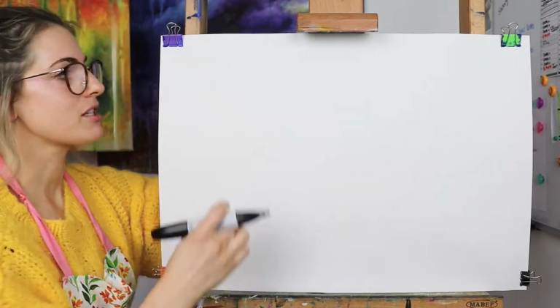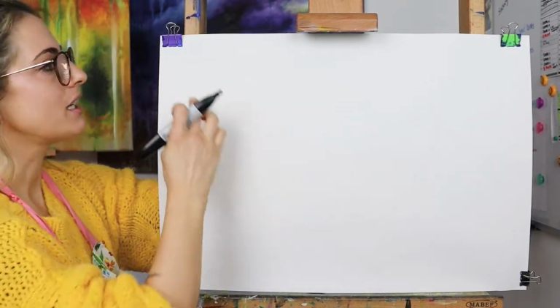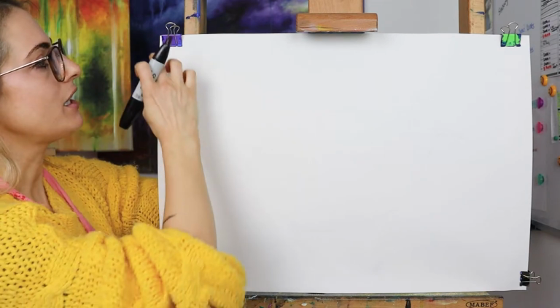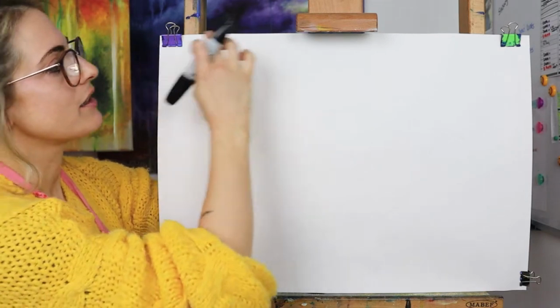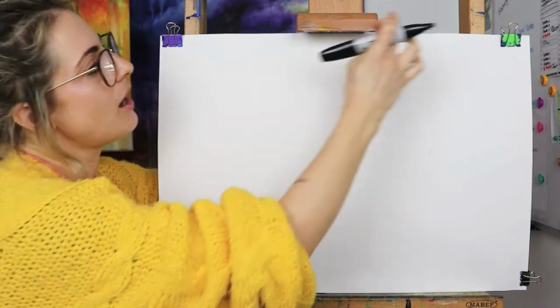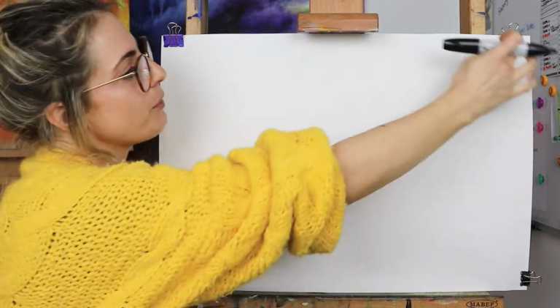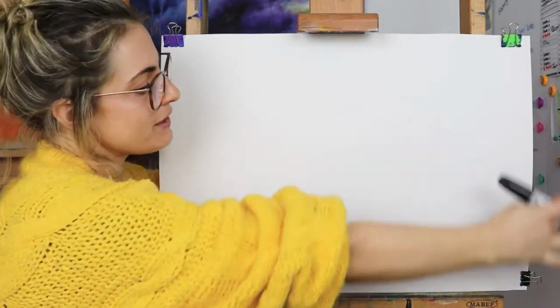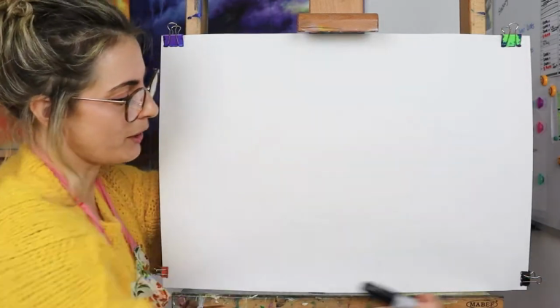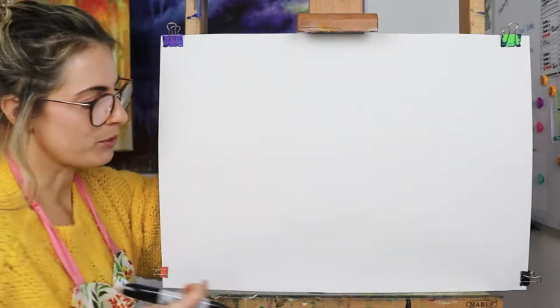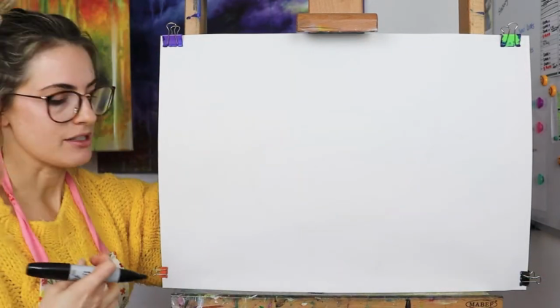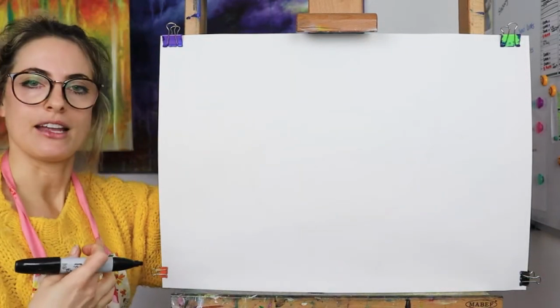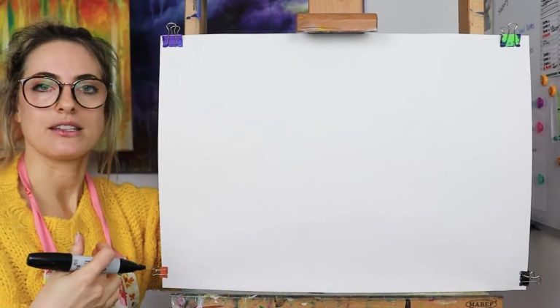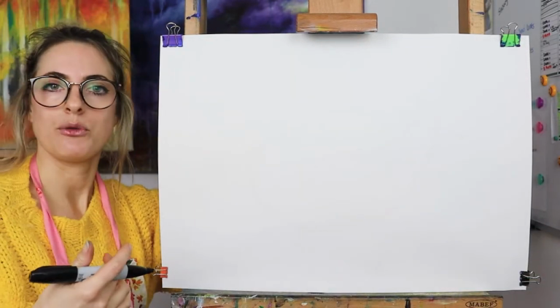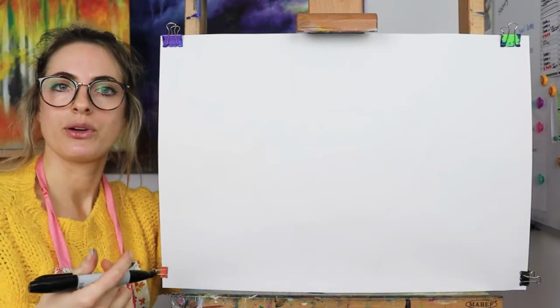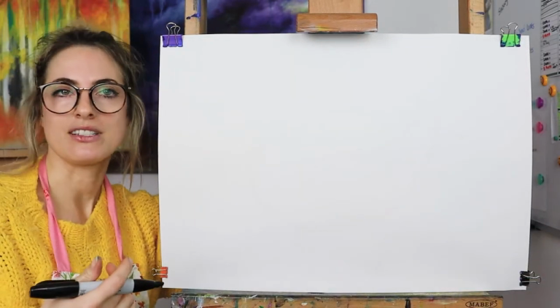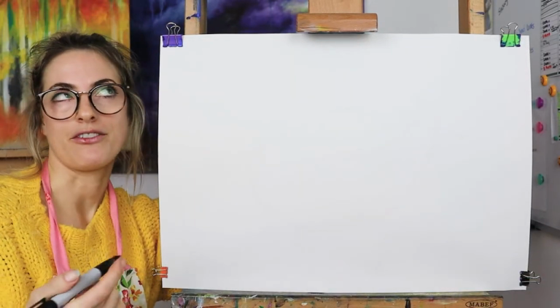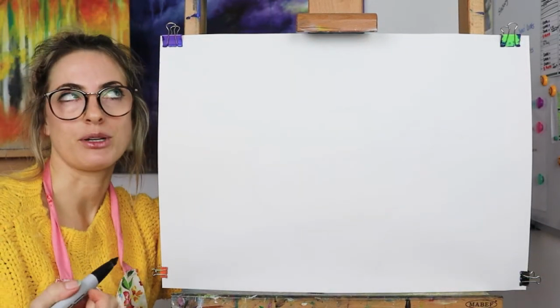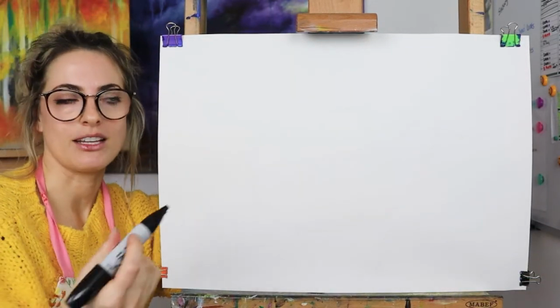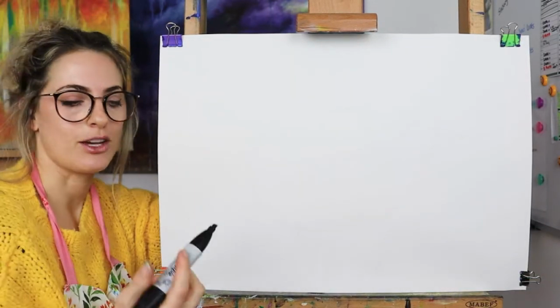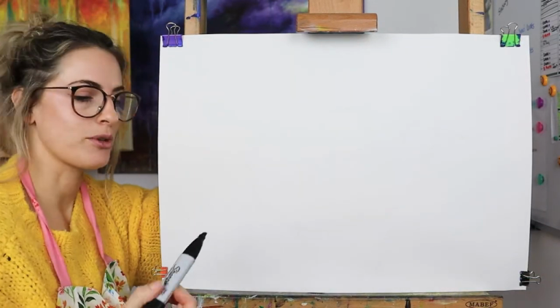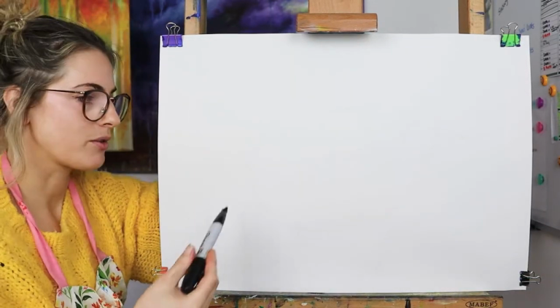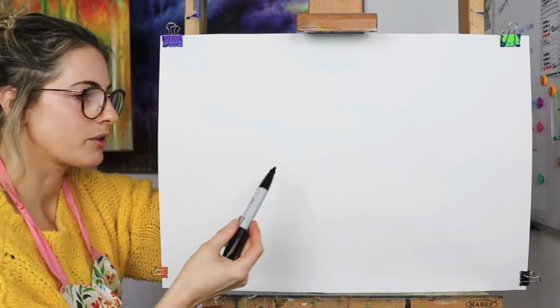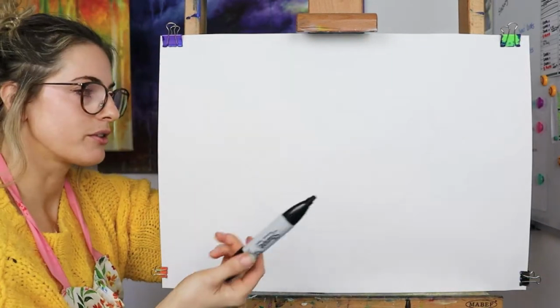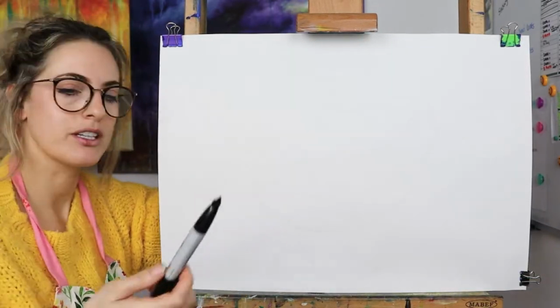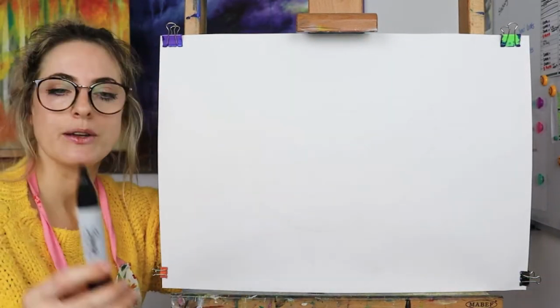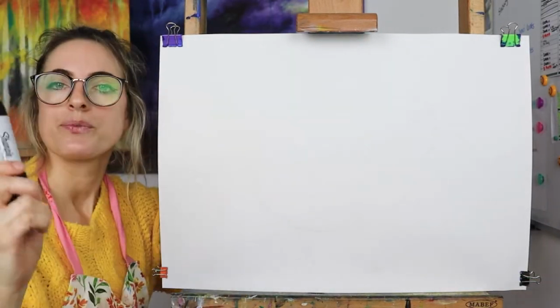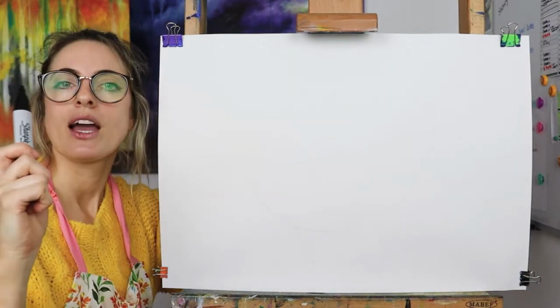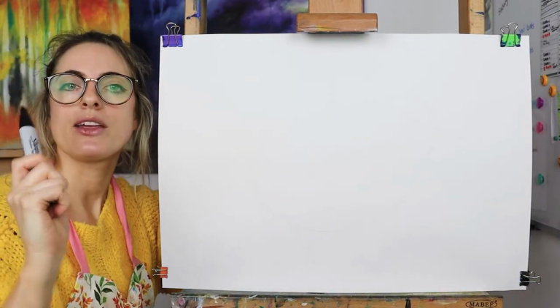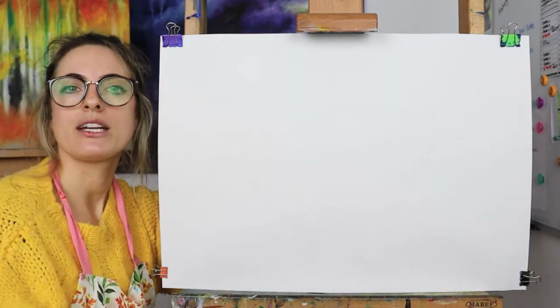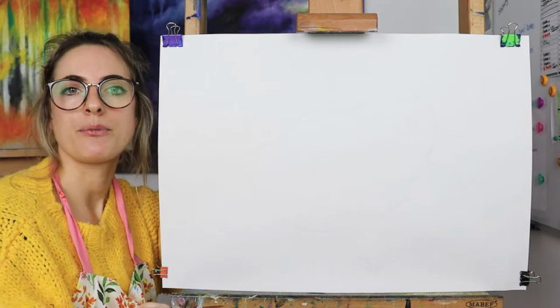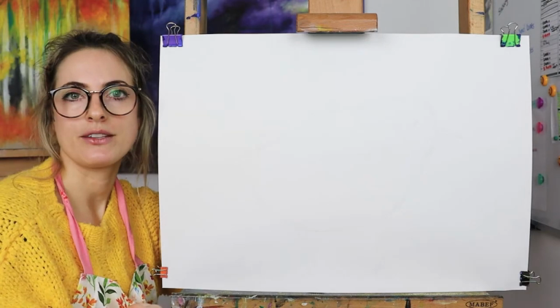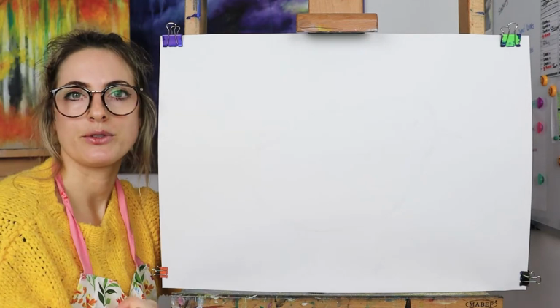We just need a piece of paper that's landscape — it doesn't have to be landscape, but it's quite cool if it is. And then we need a pencil.